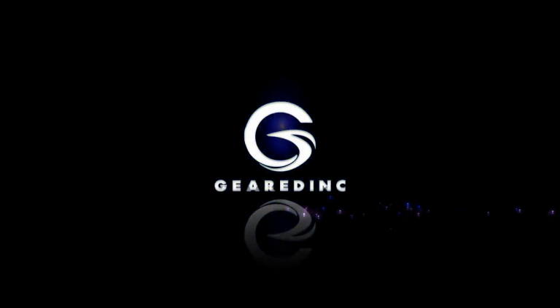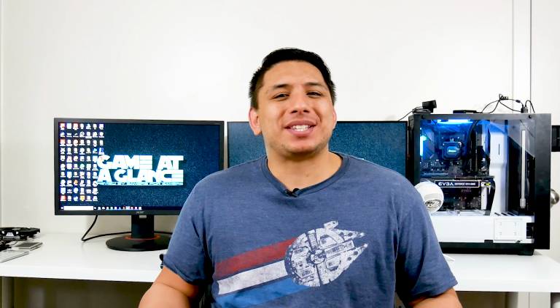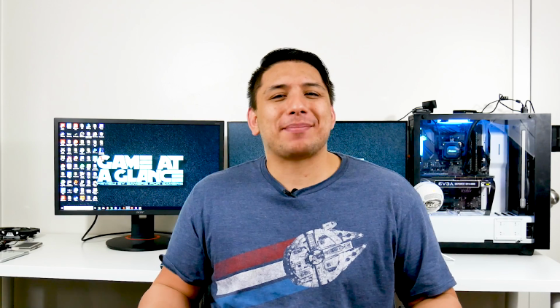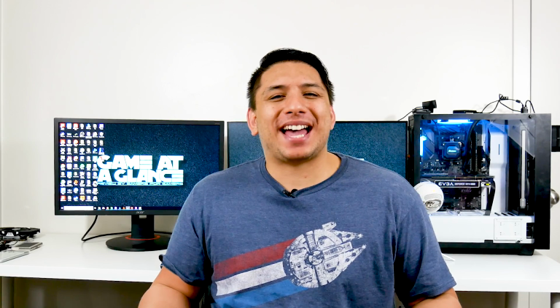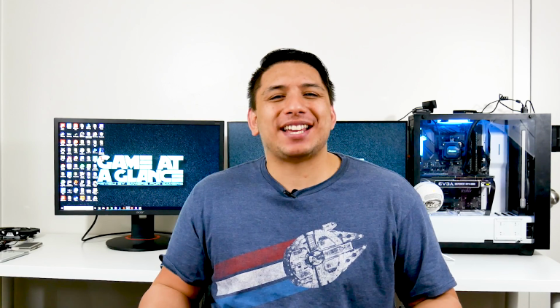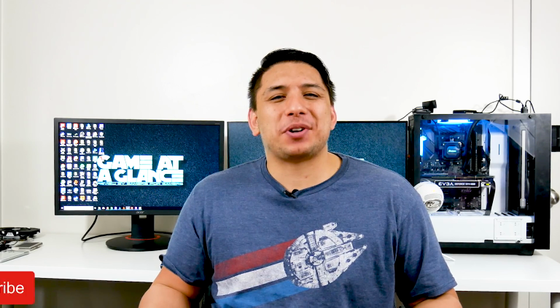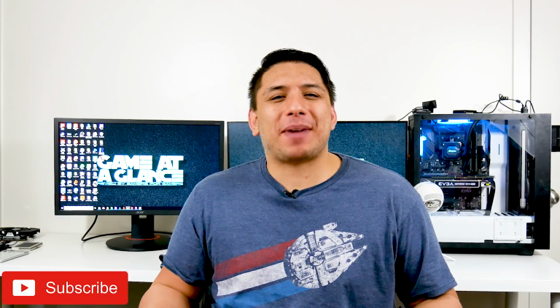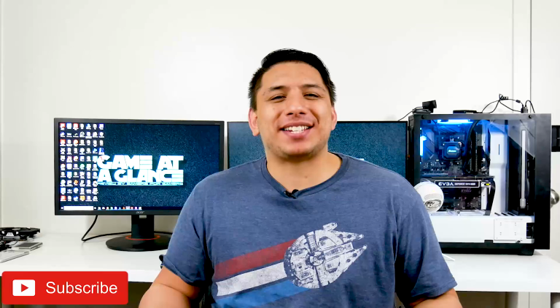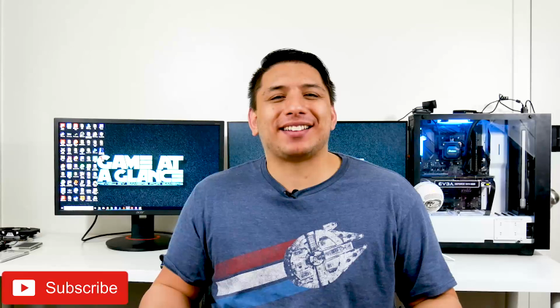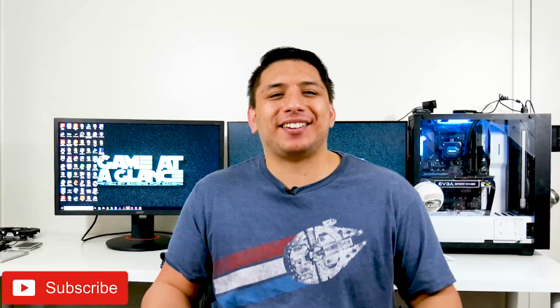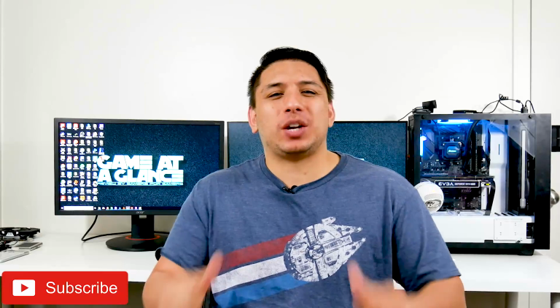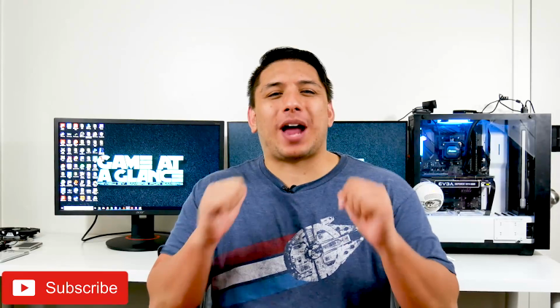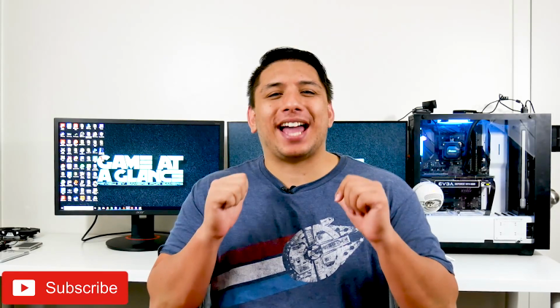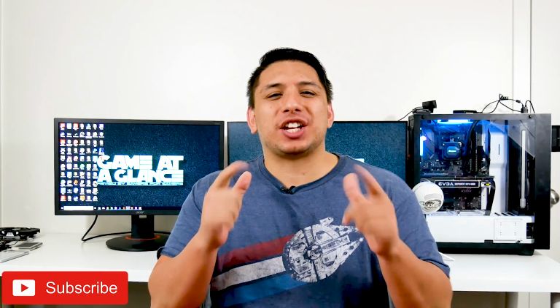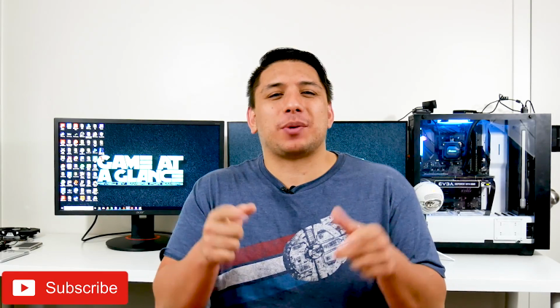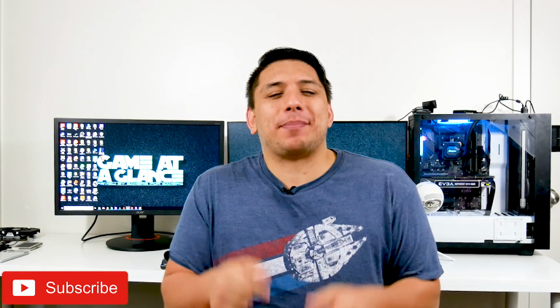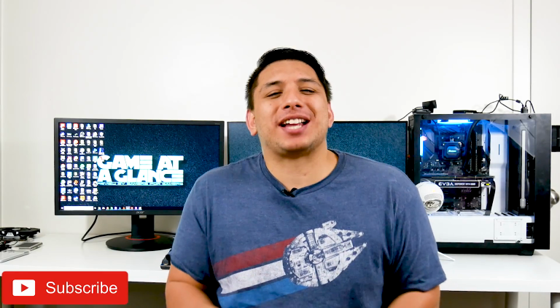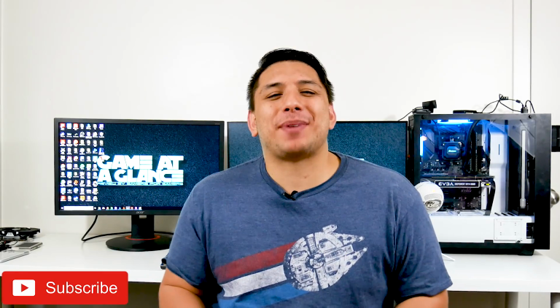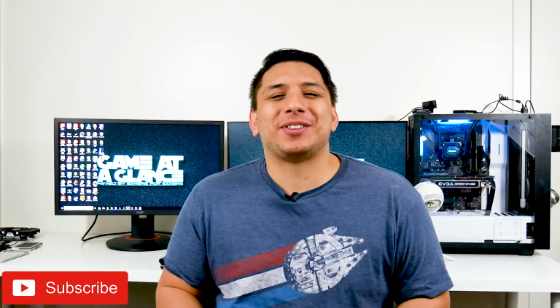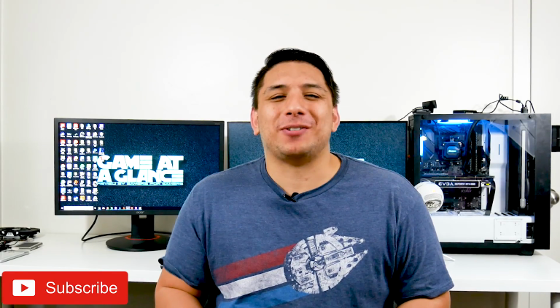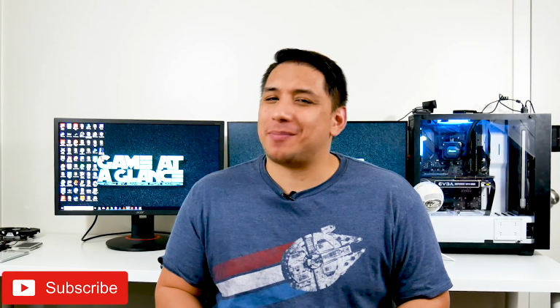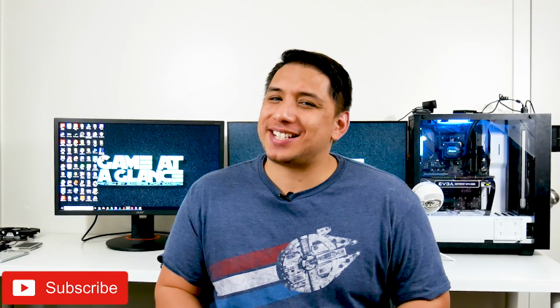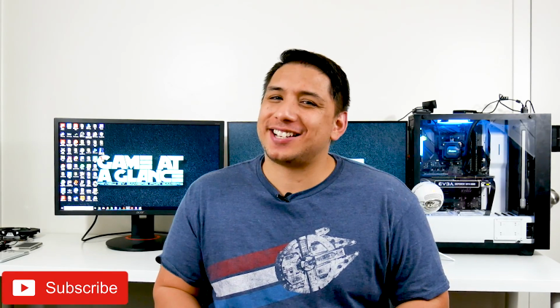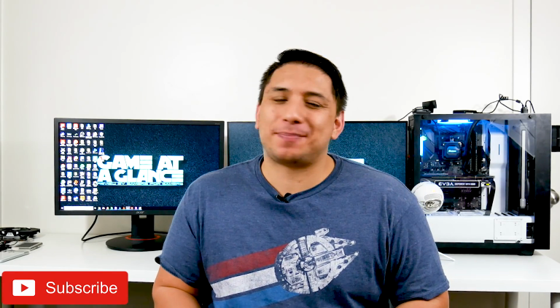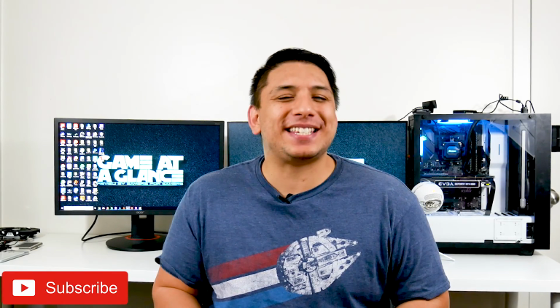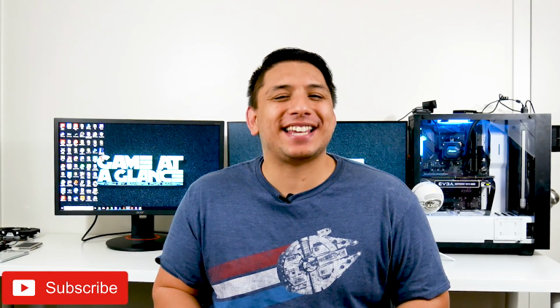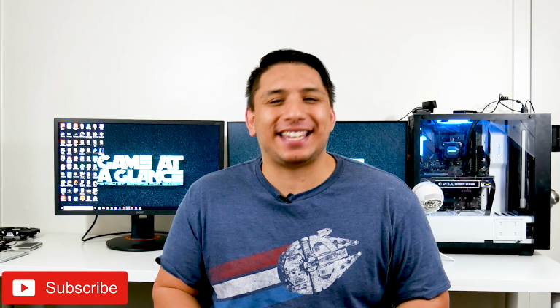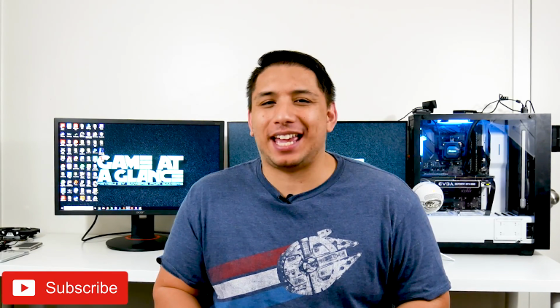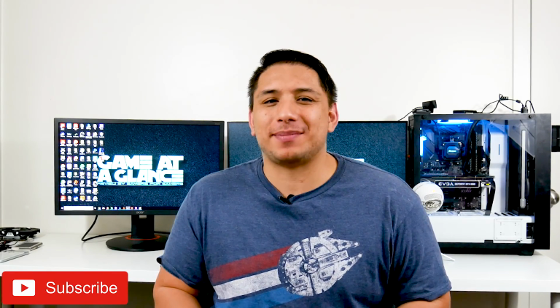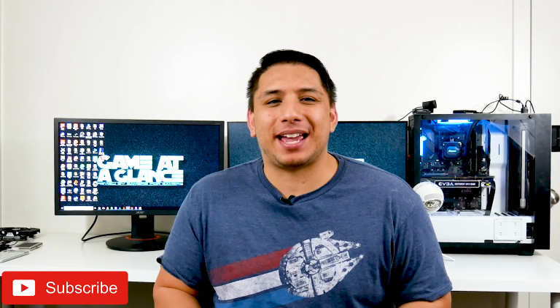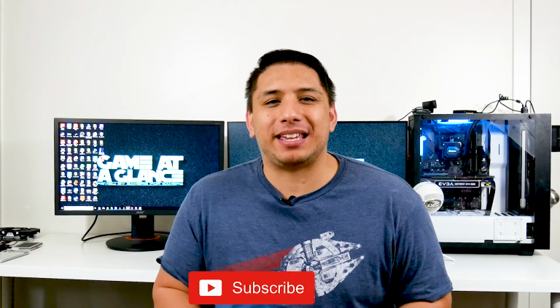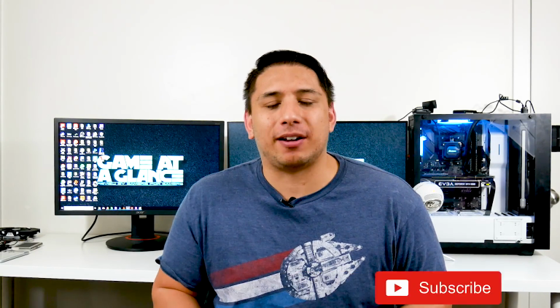What's up guys? Andrew here from my channel Gear and Inc, where I get to share what I'm passionate about with you. My channel covers PC Tech, Games and Gear.